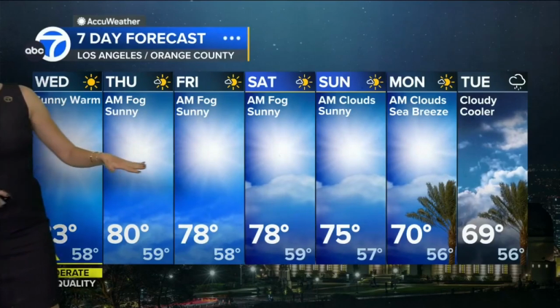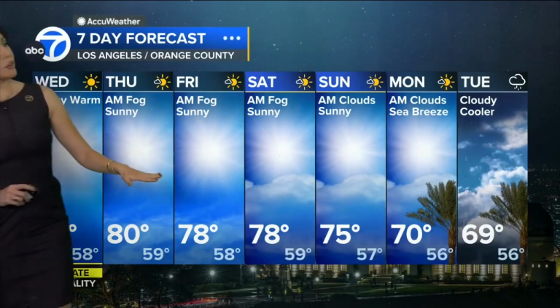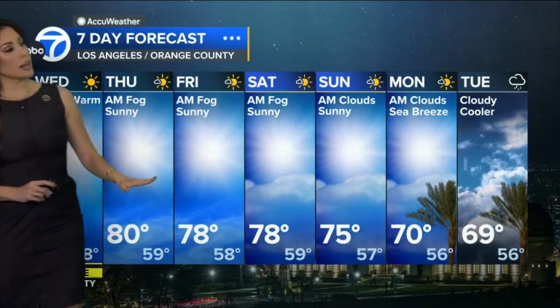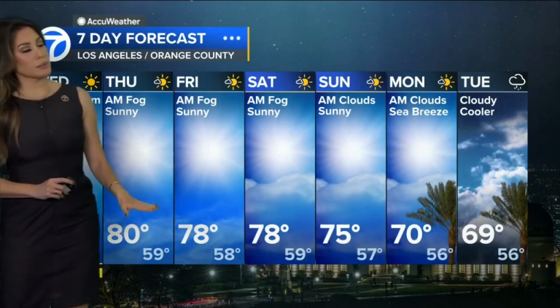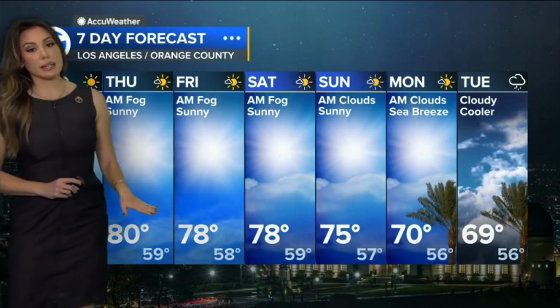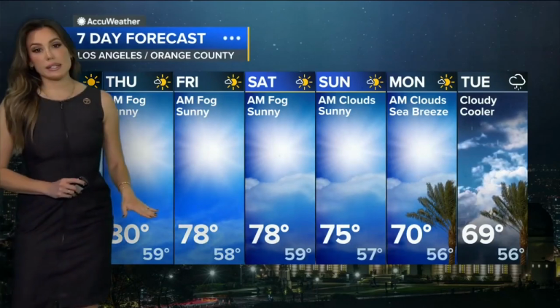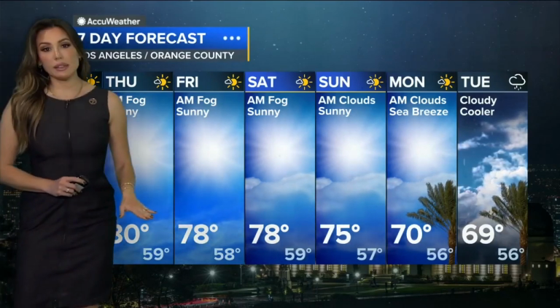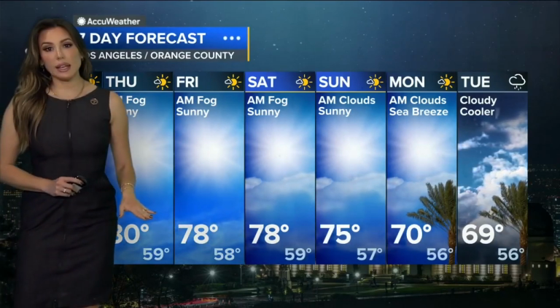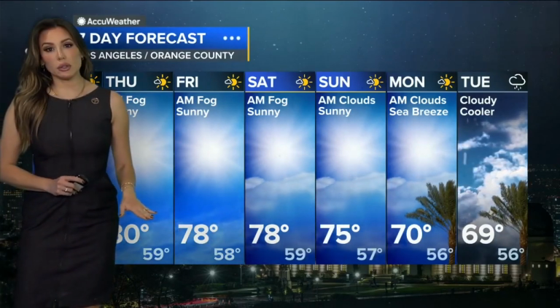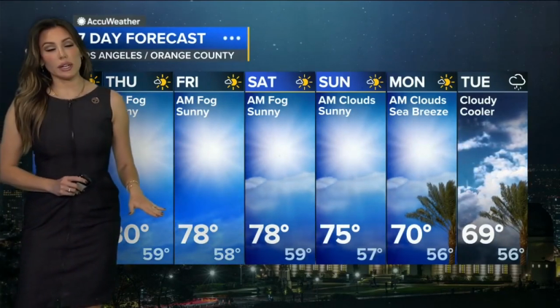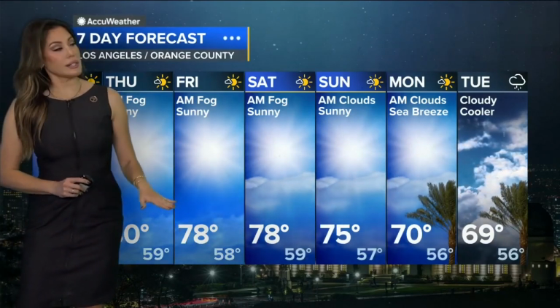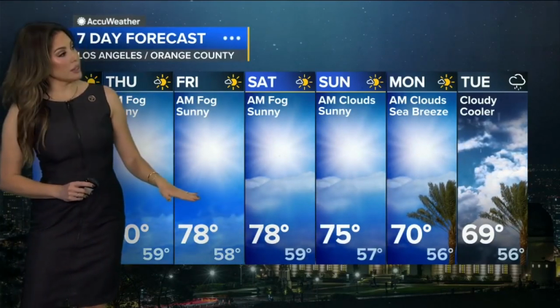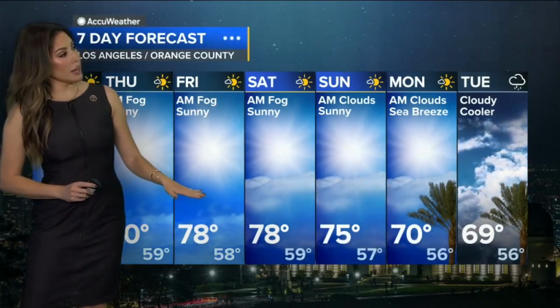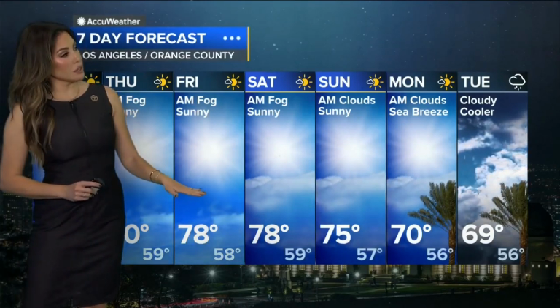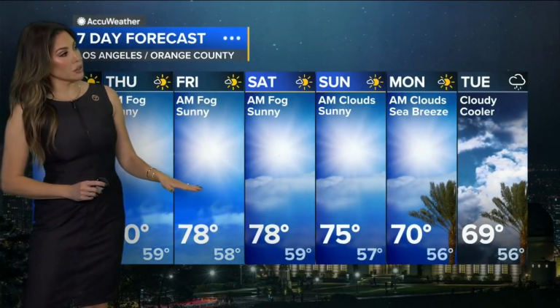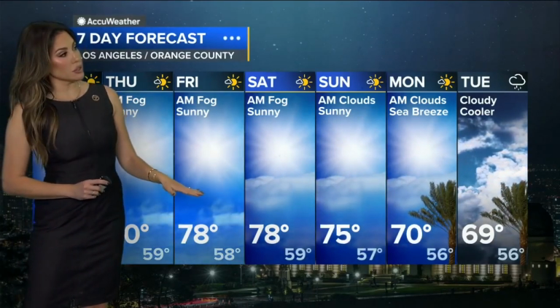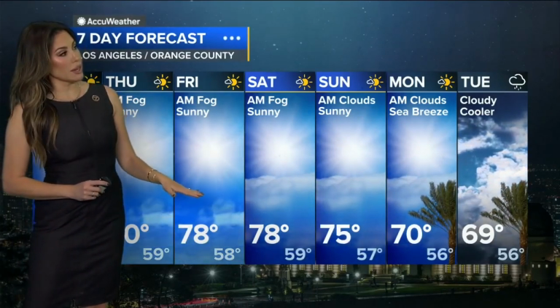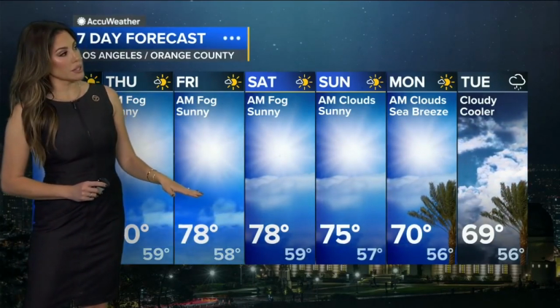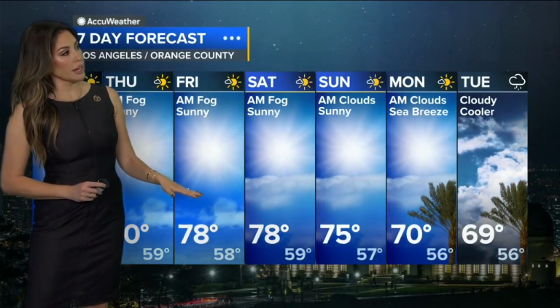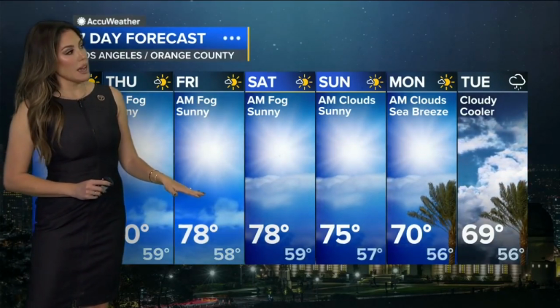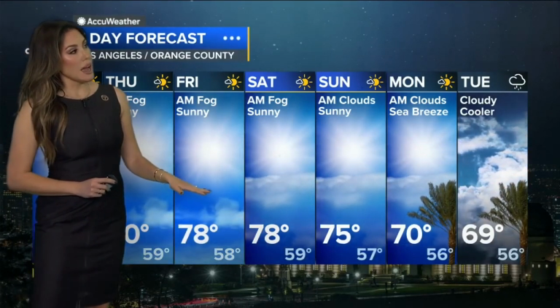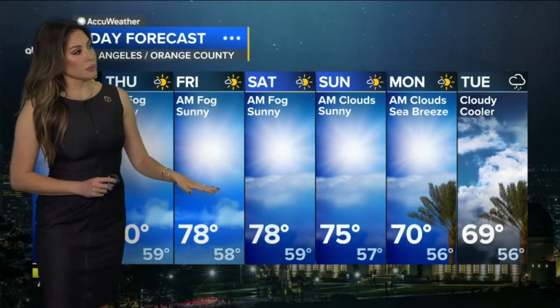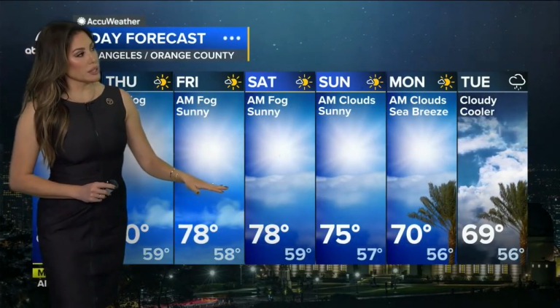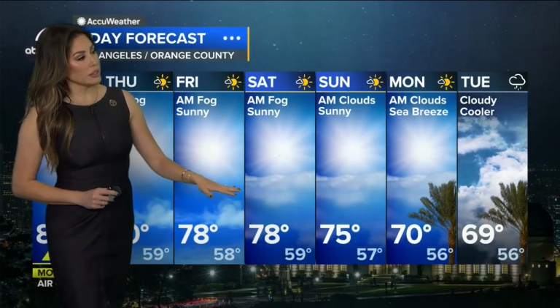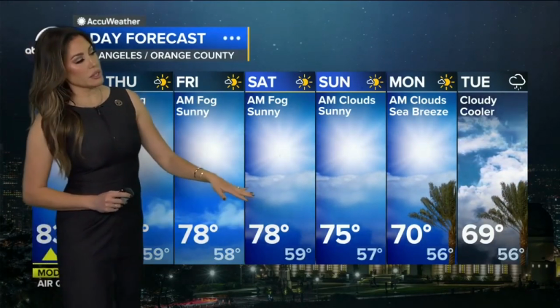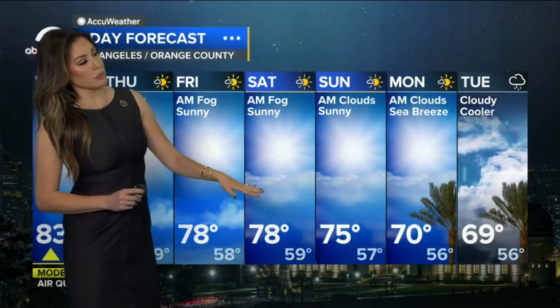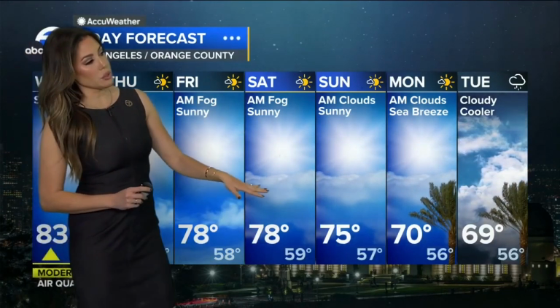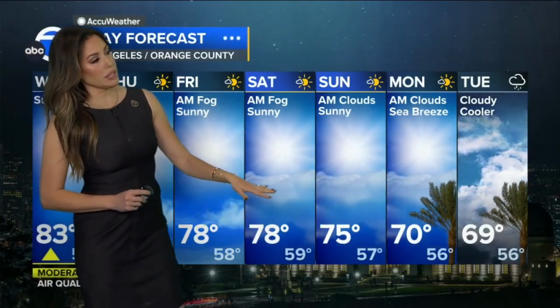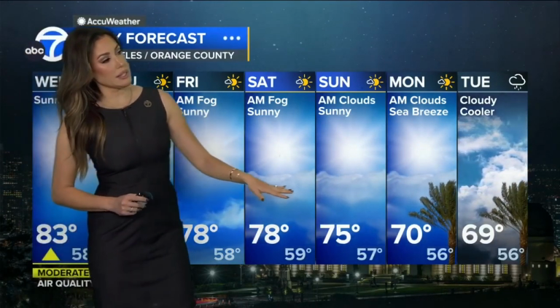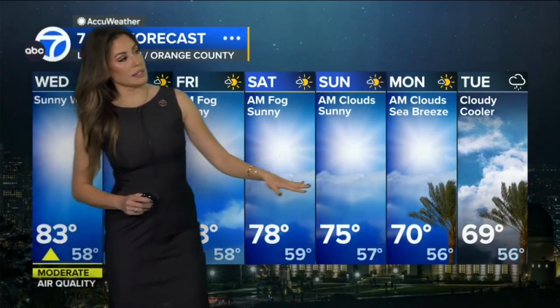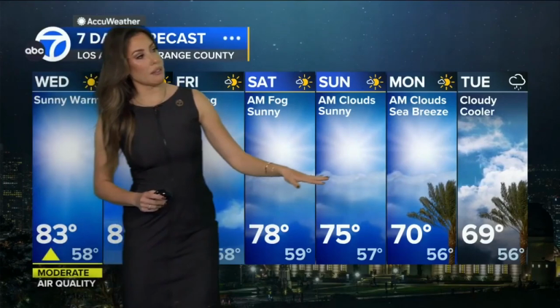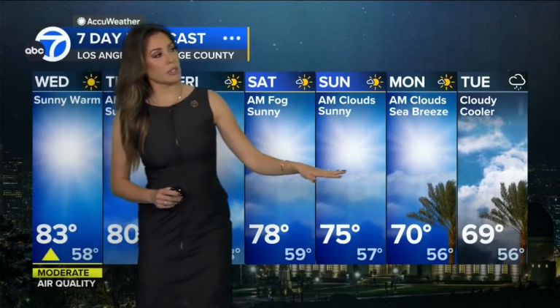By Friday it's back to 78 degrees, 78 on your Saturday, and then we're going to see those temperatures staying in the 70s.